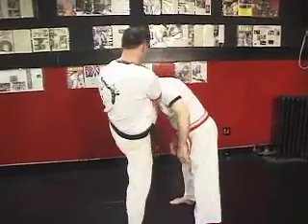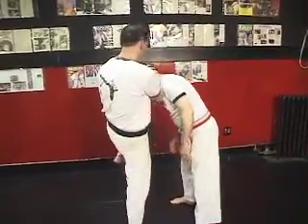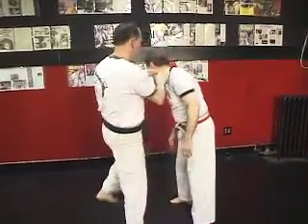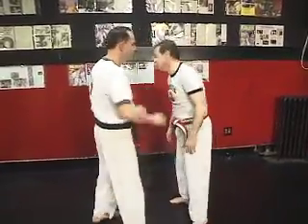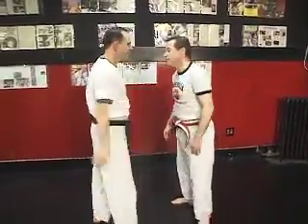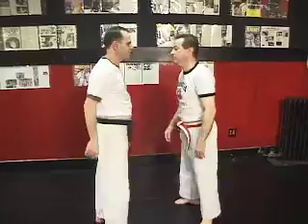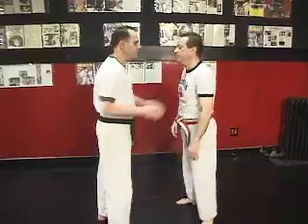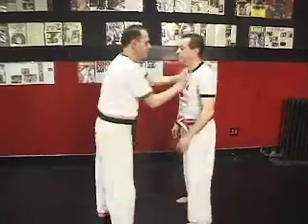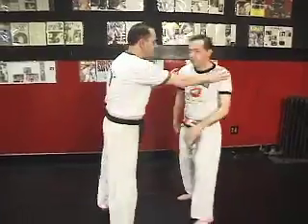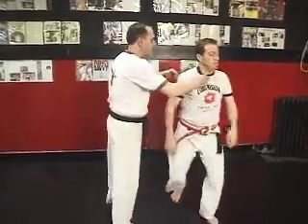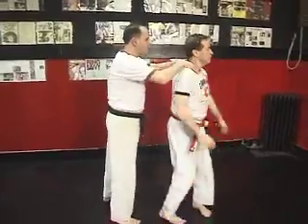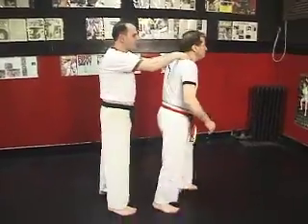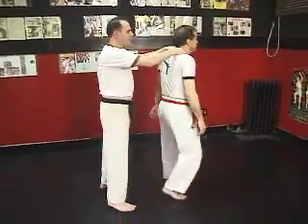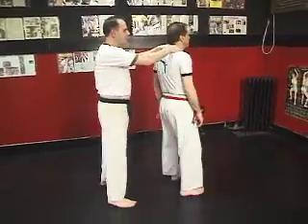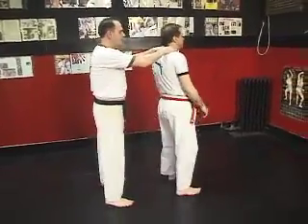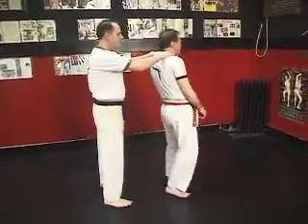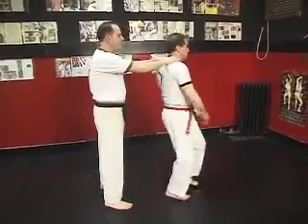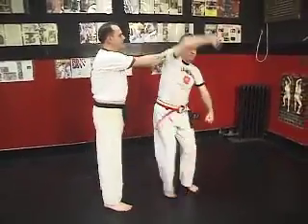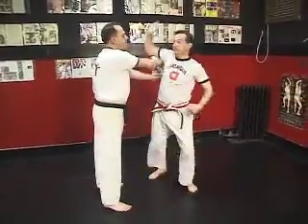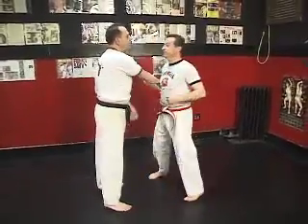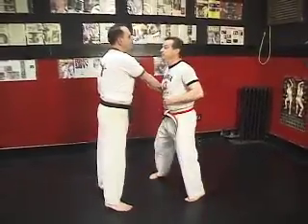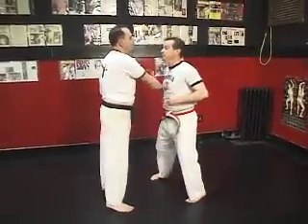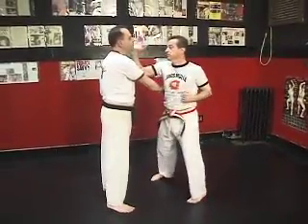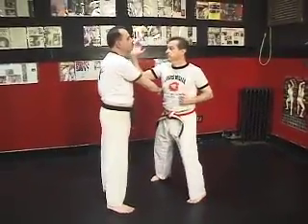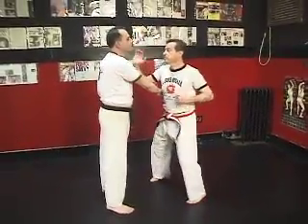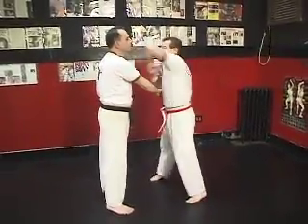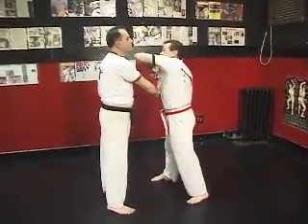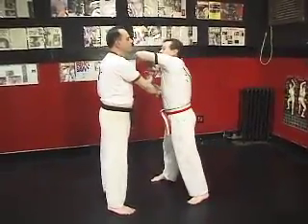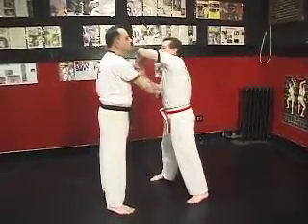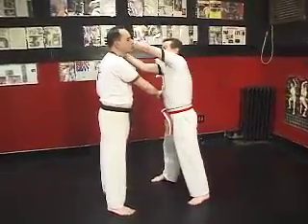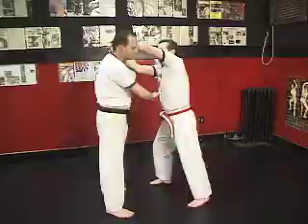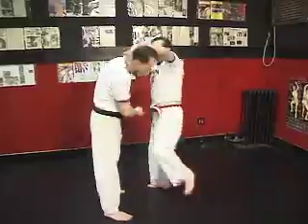Reverse it — switch roles. Tricep break, palm heel, elbow, knee.